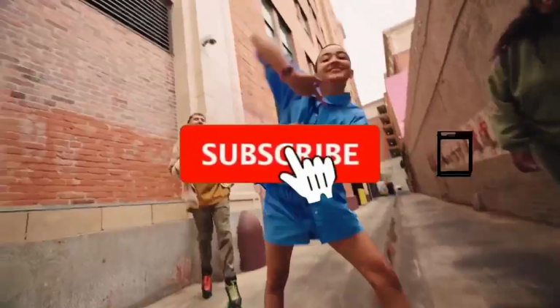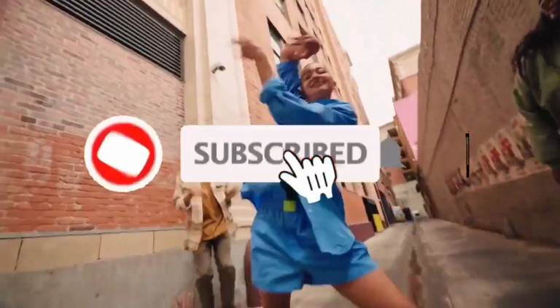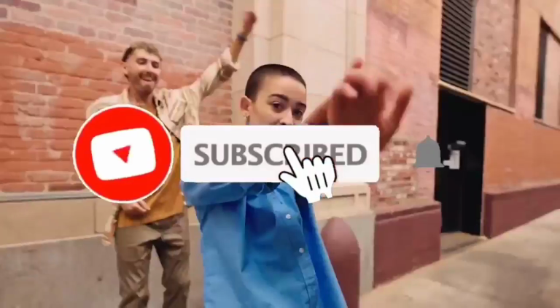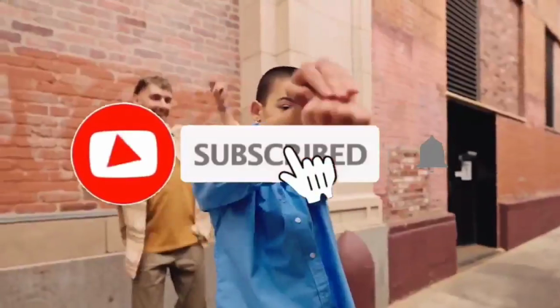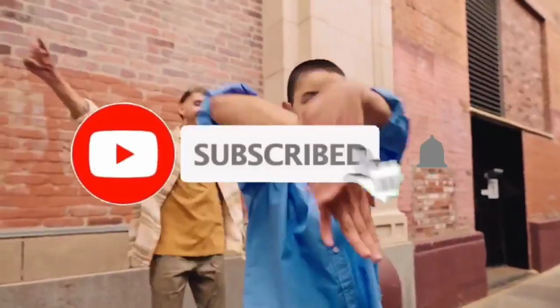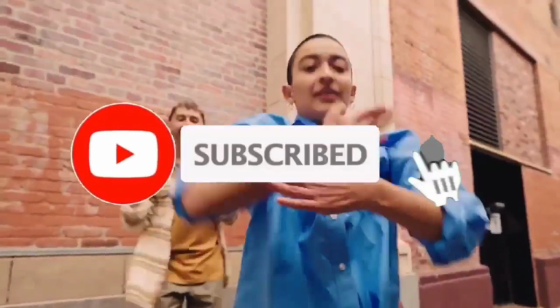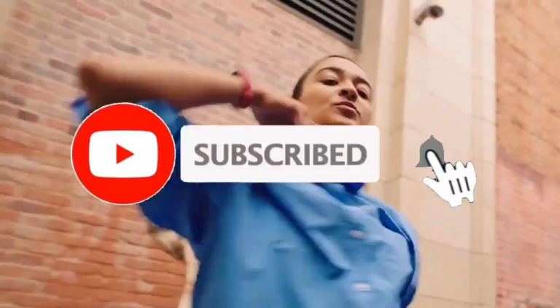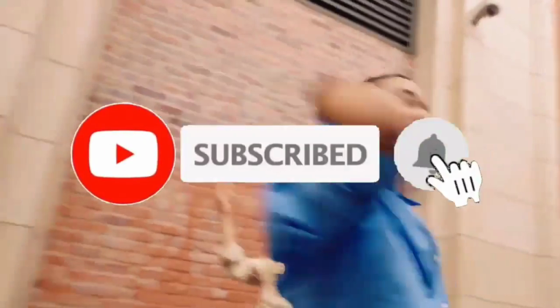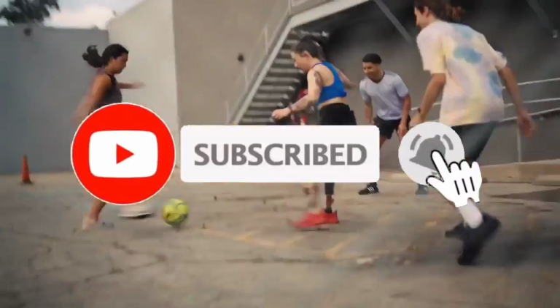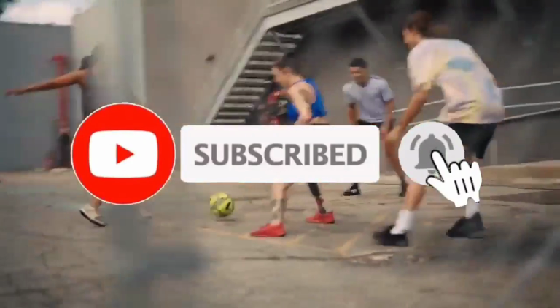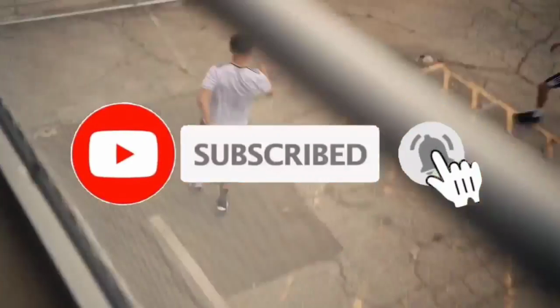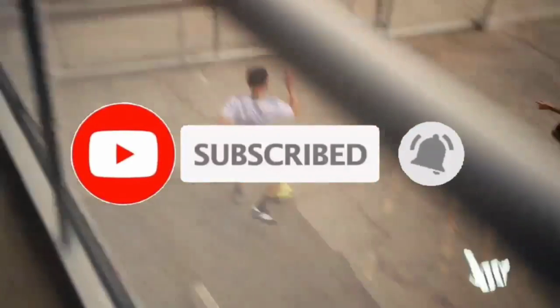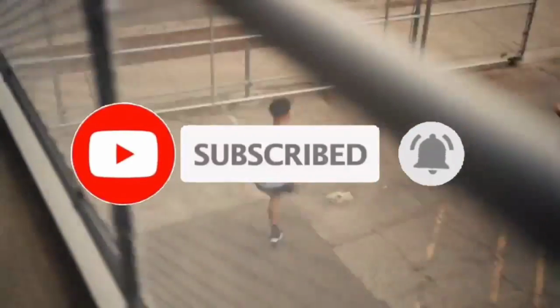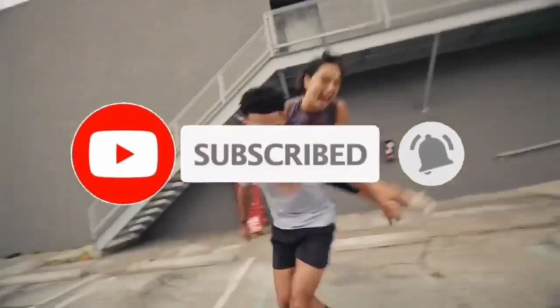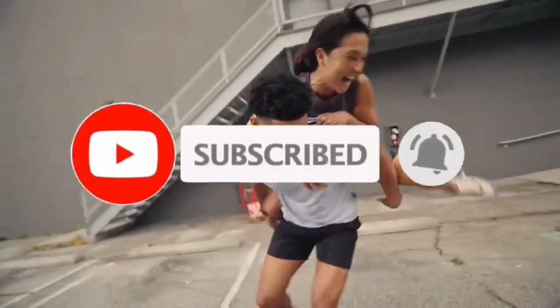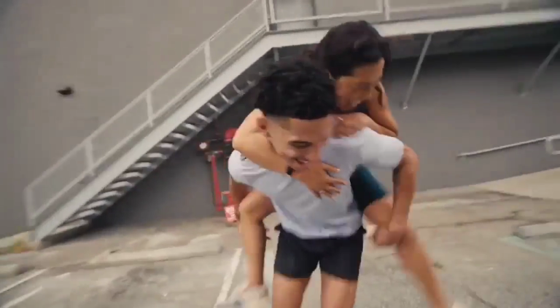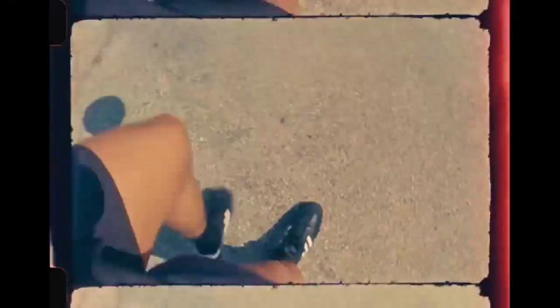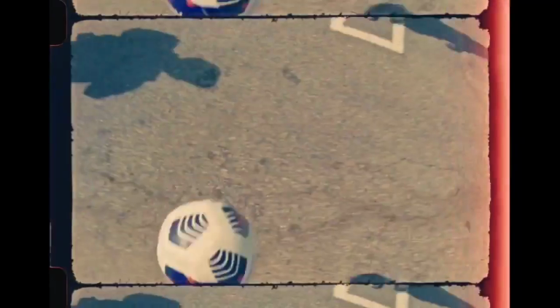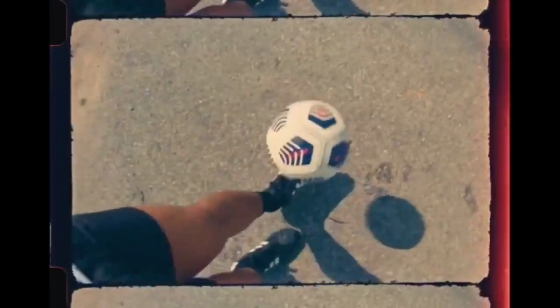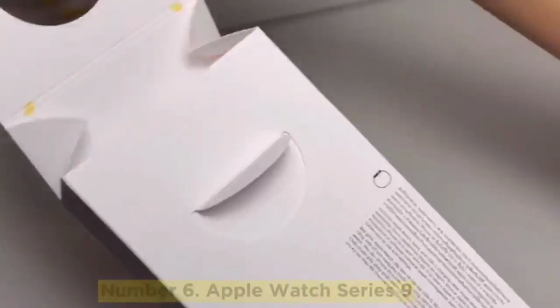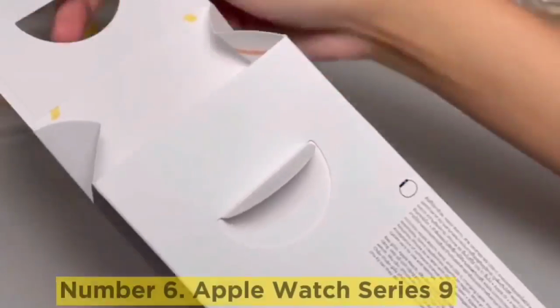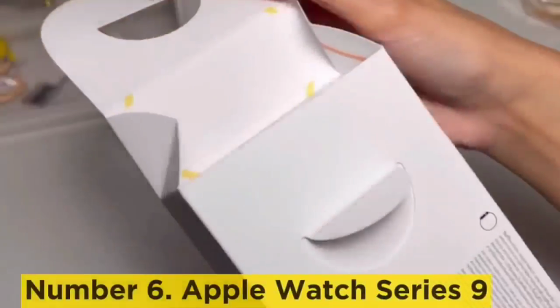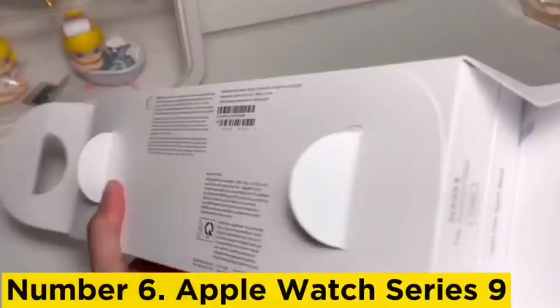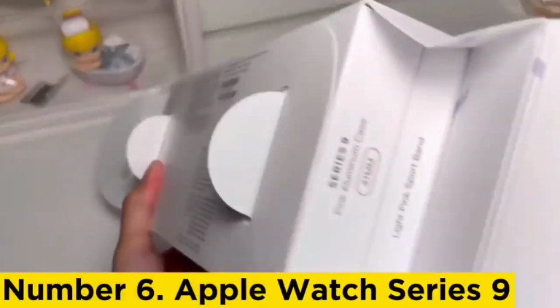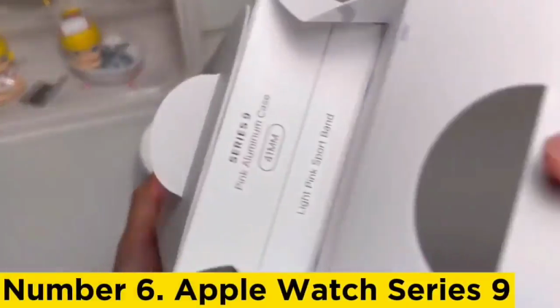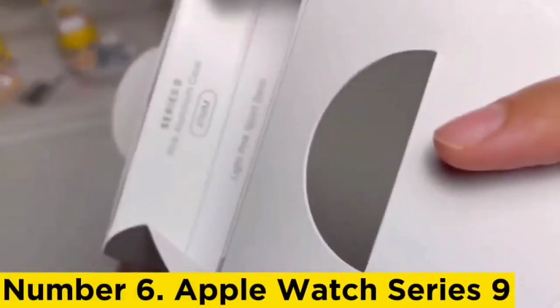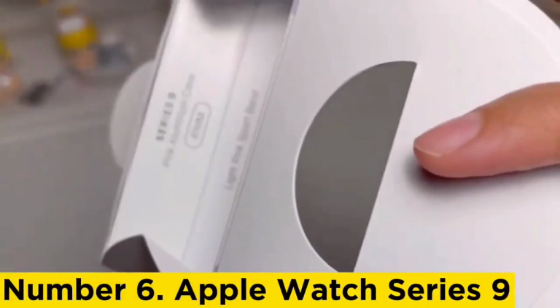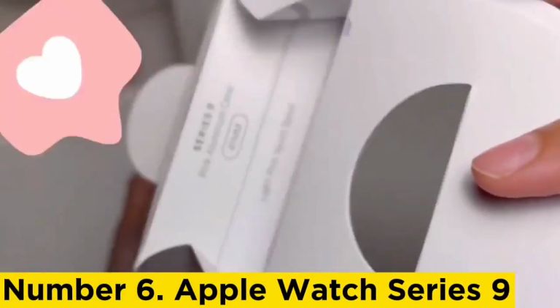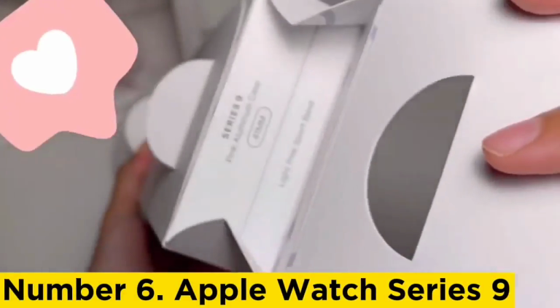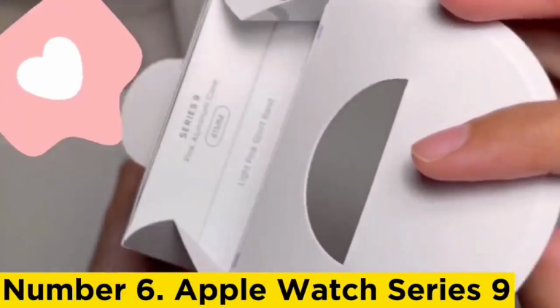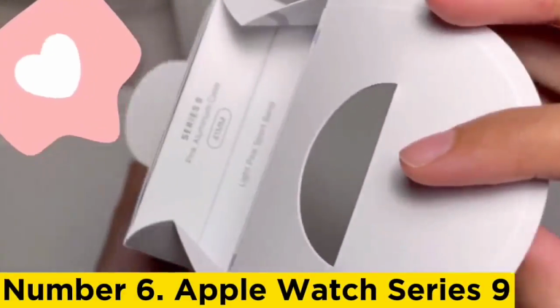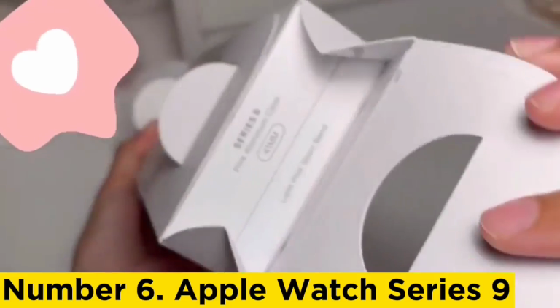Like, comment, share this video, and subscribe to our channel. Thank you. Number 6: Apple Watch Series 9.